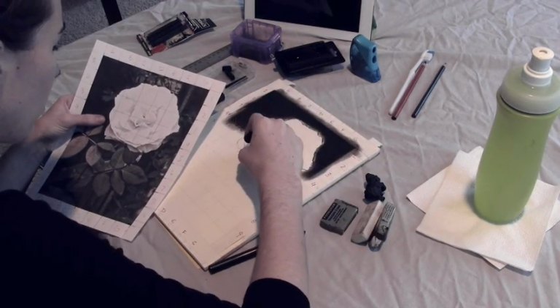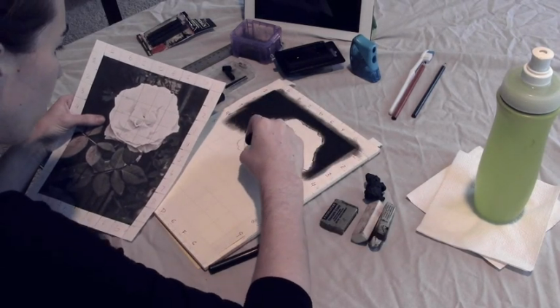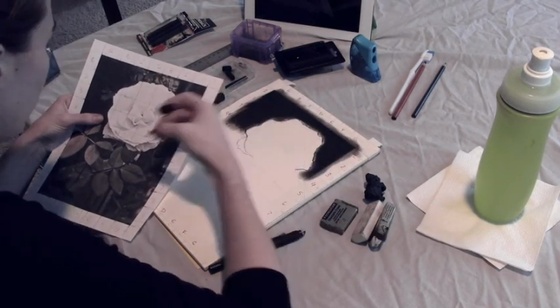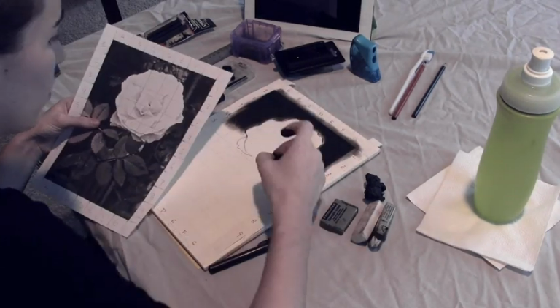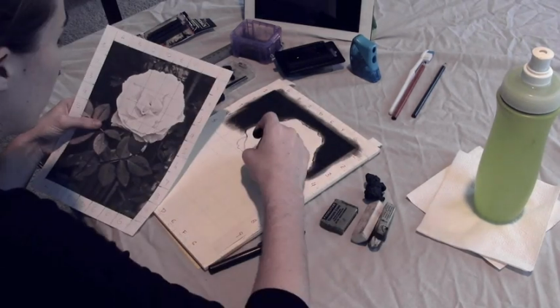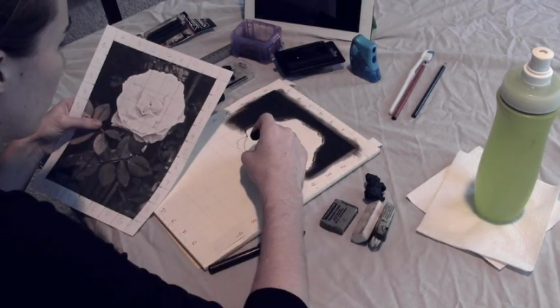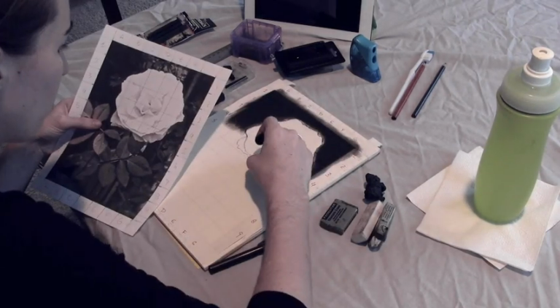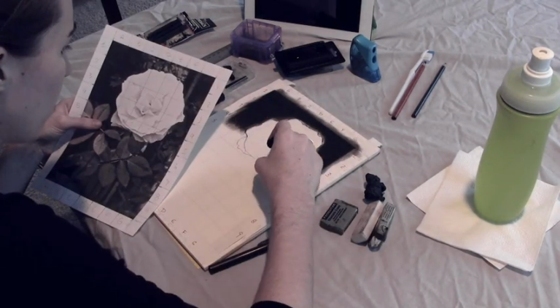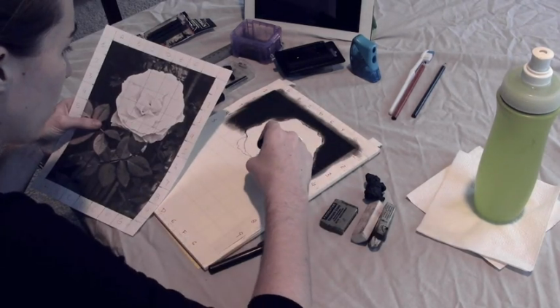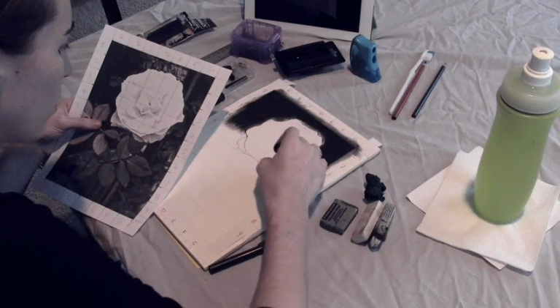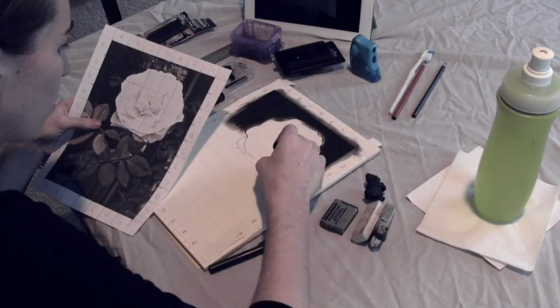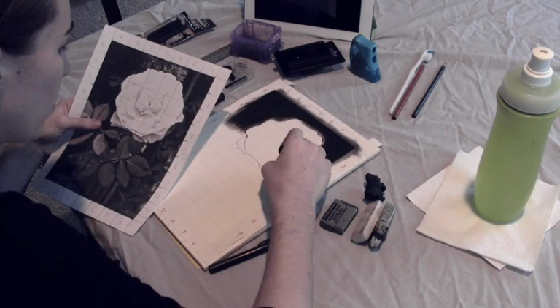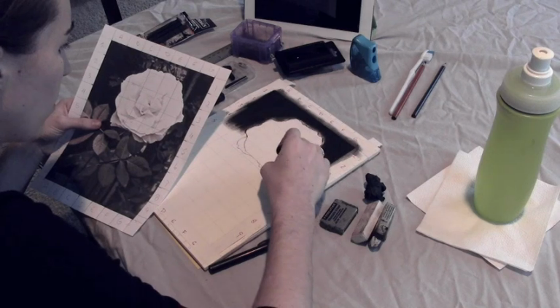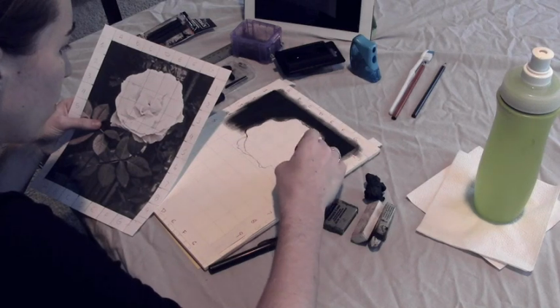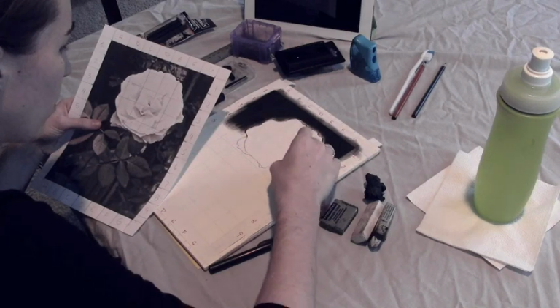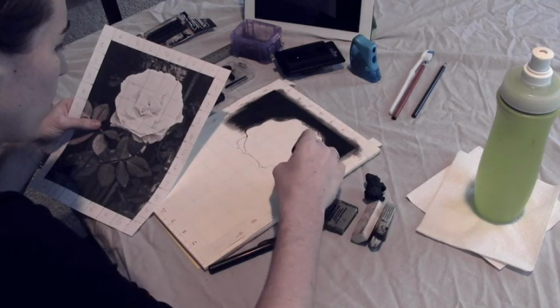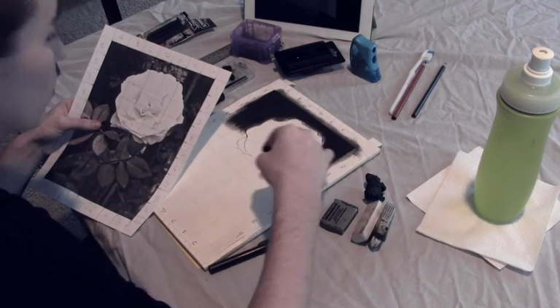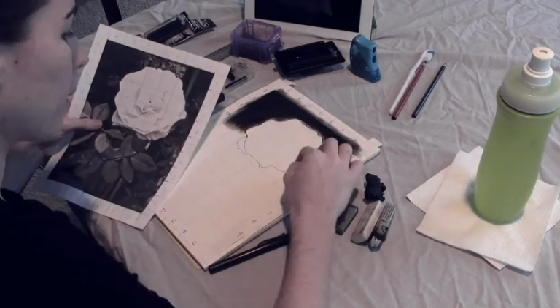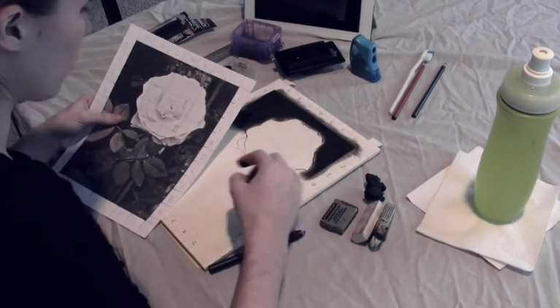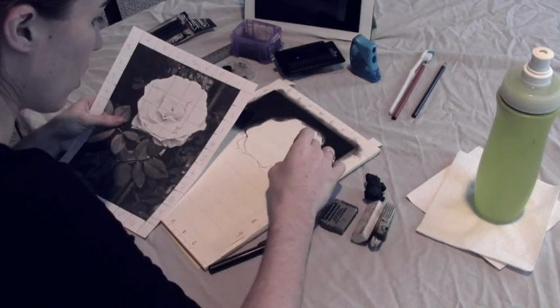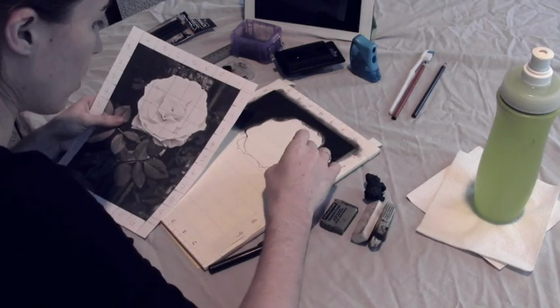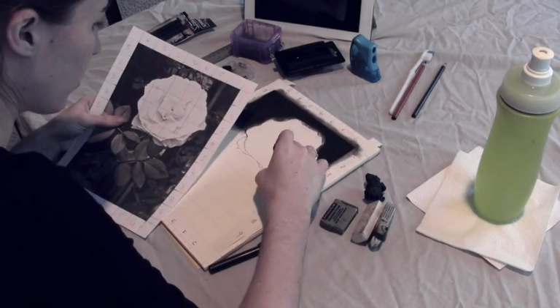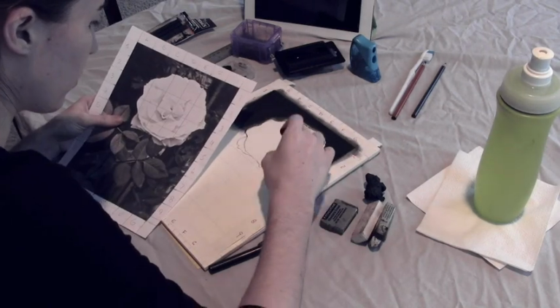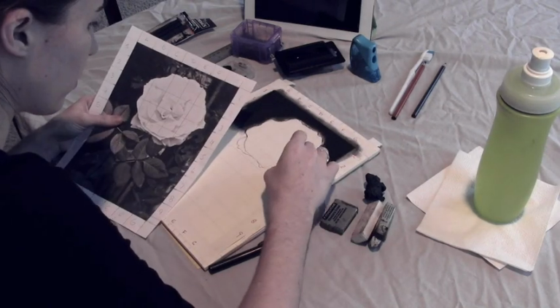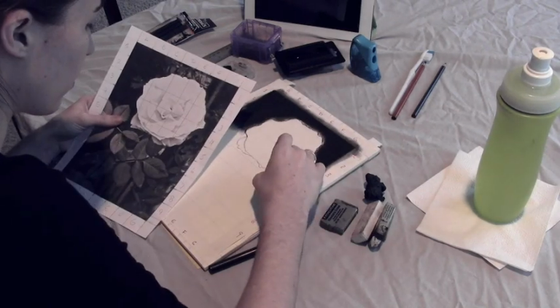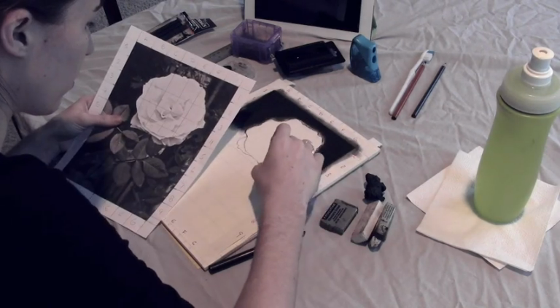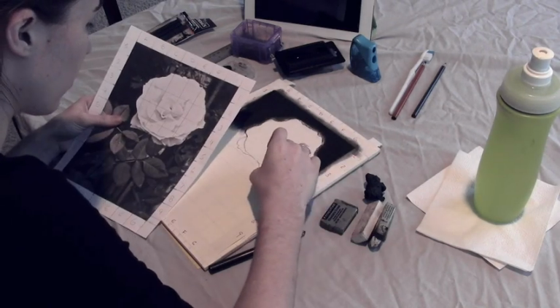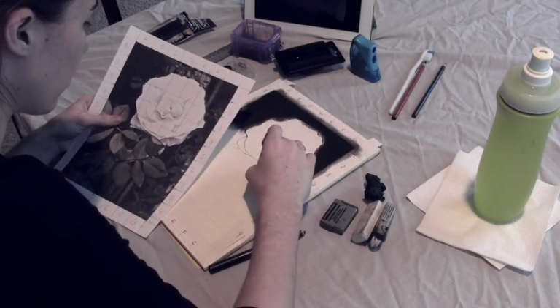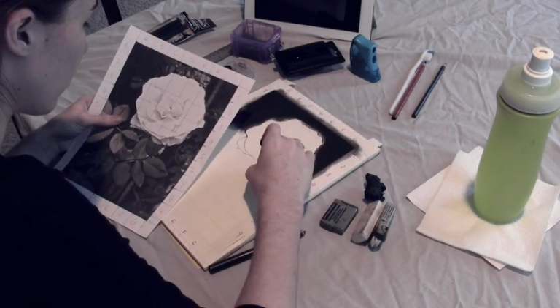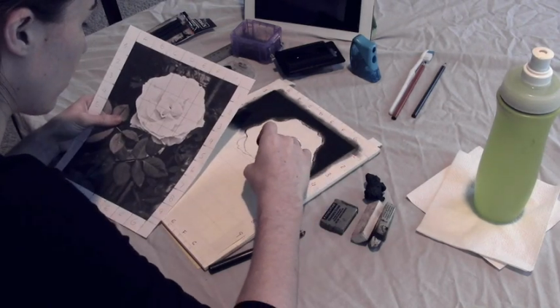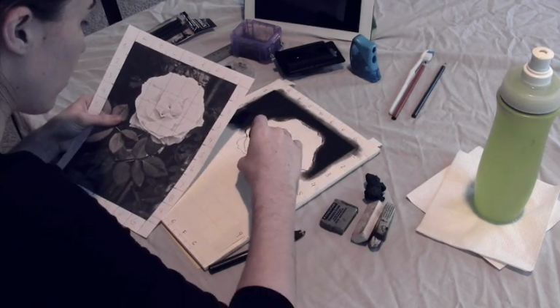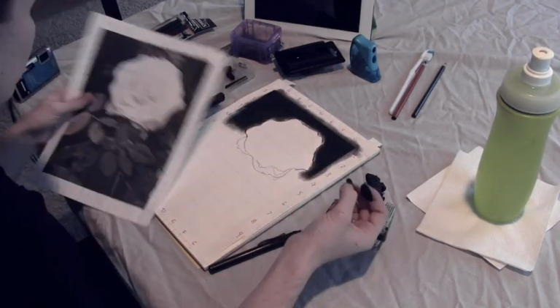What I'm doing now is outlining the flower to make sure that I don't color it in with black.